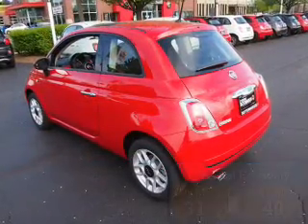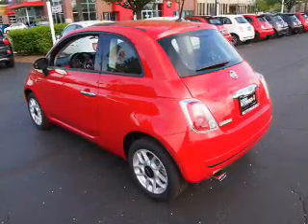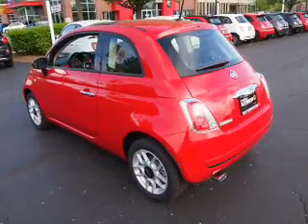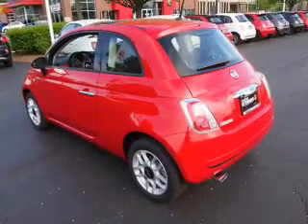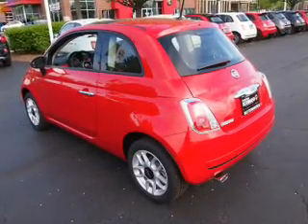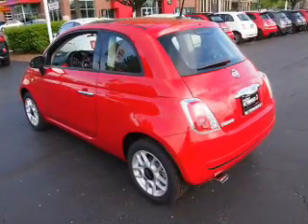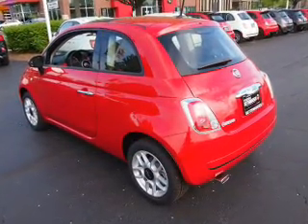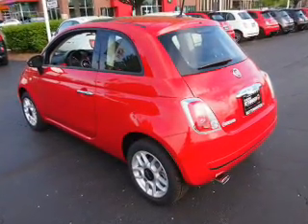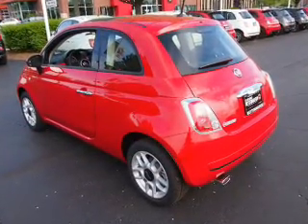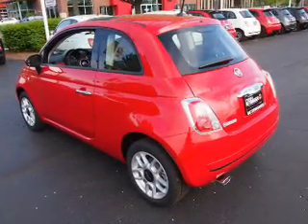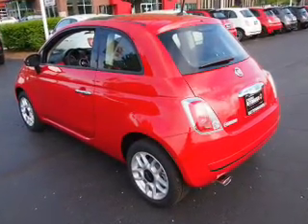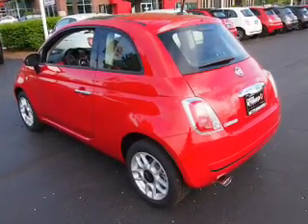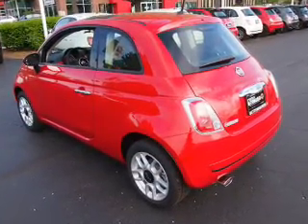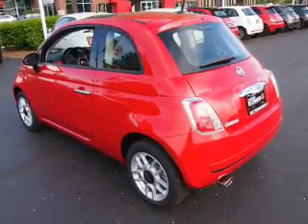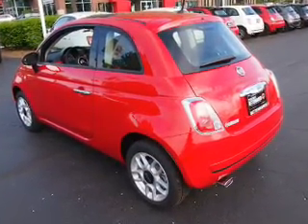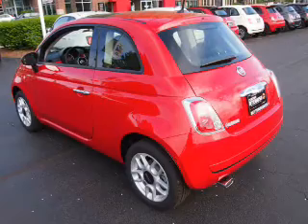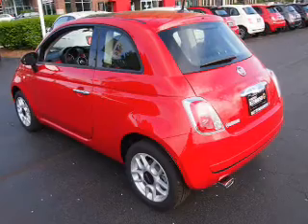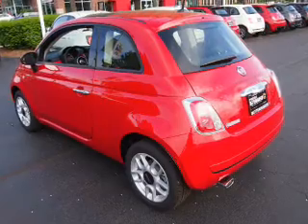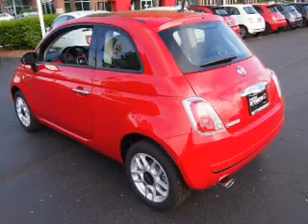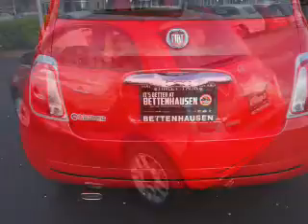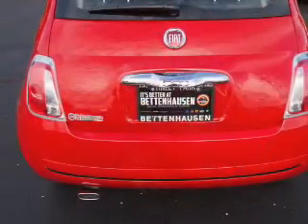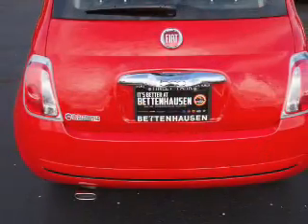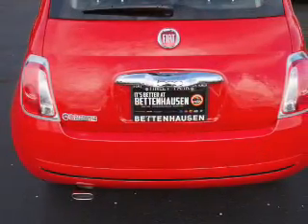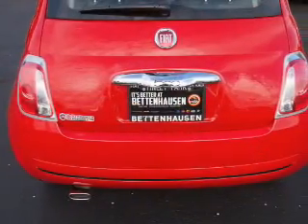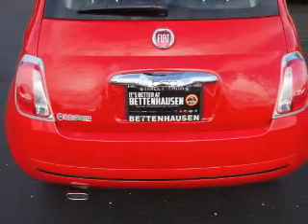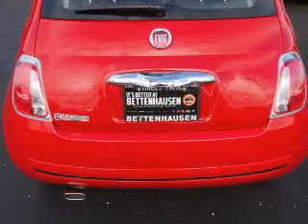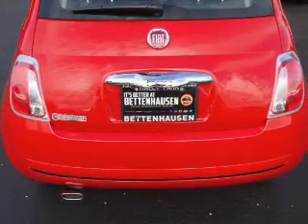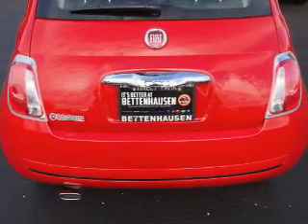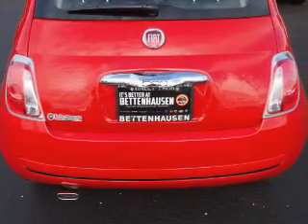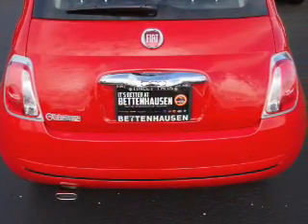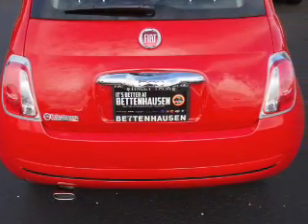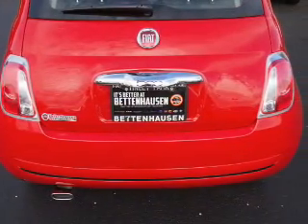The features include a sunroof, alloy rims, keyless entry, and power mirrors.